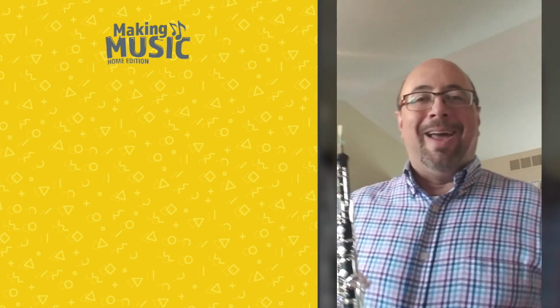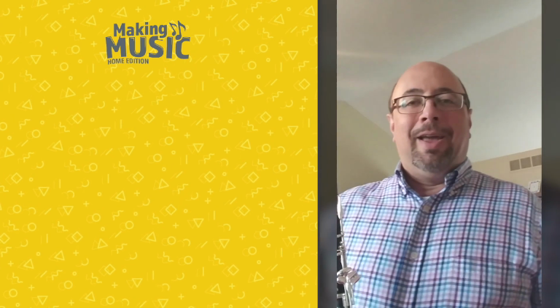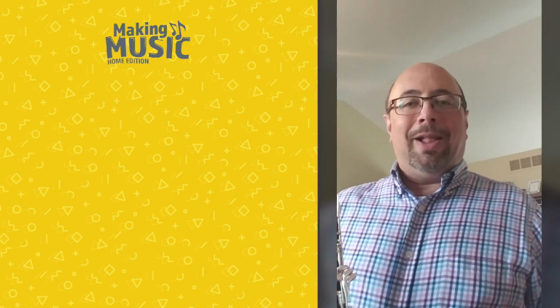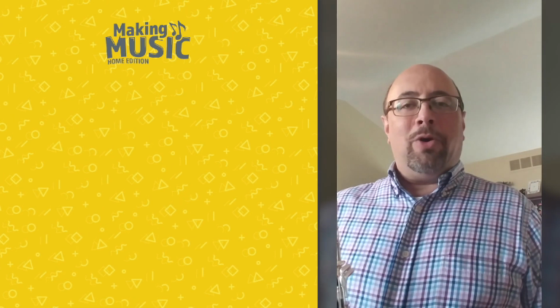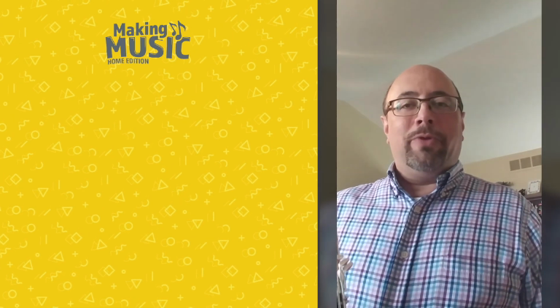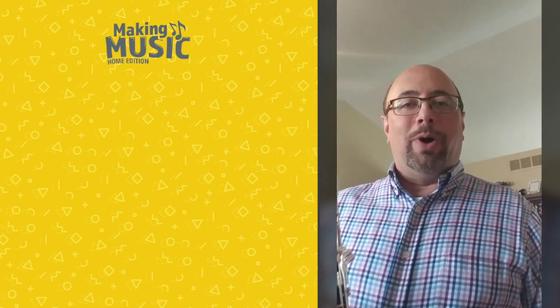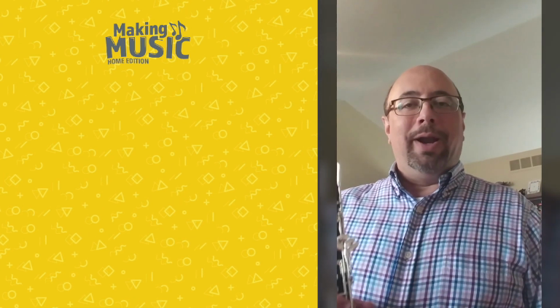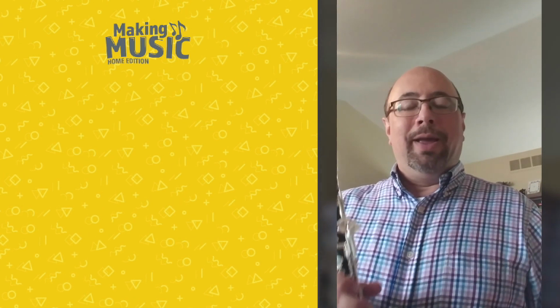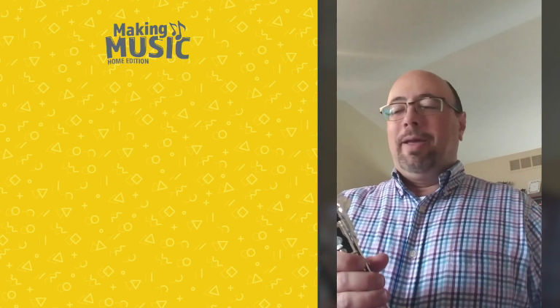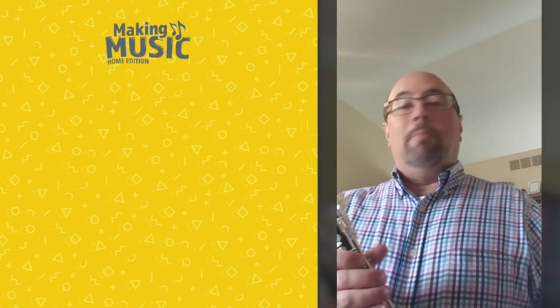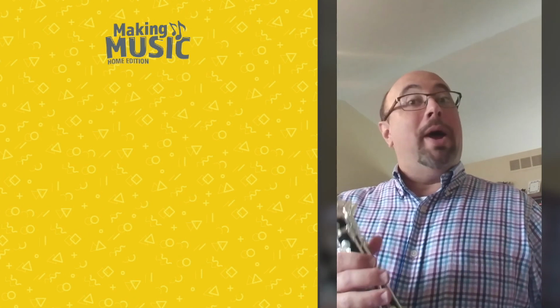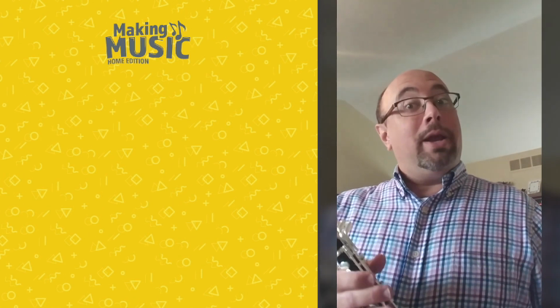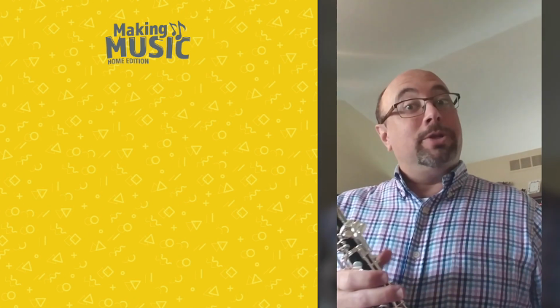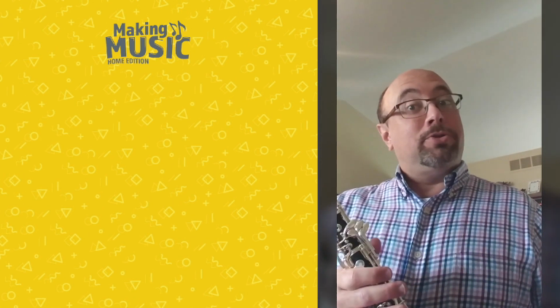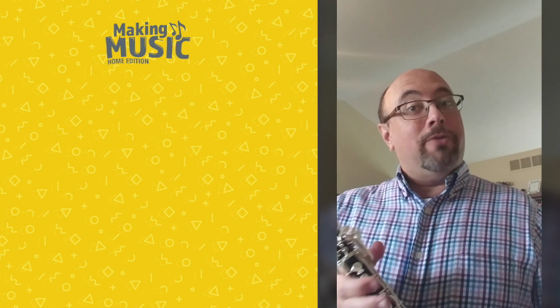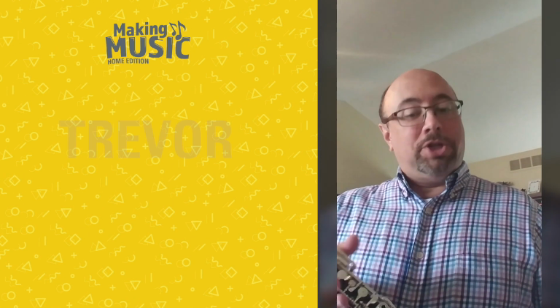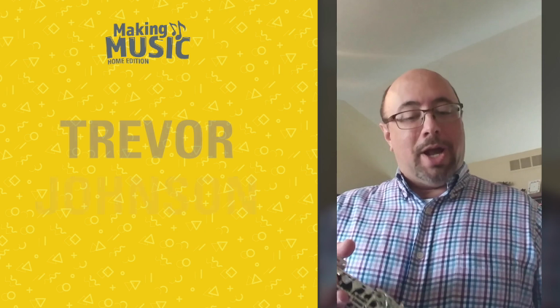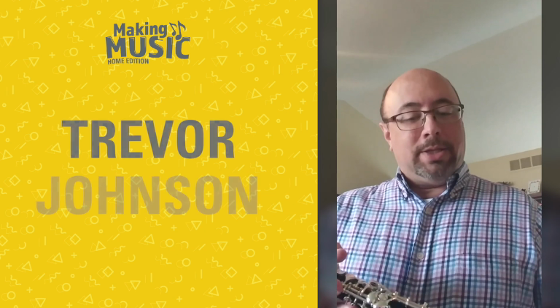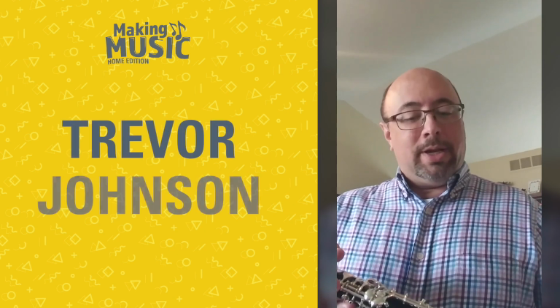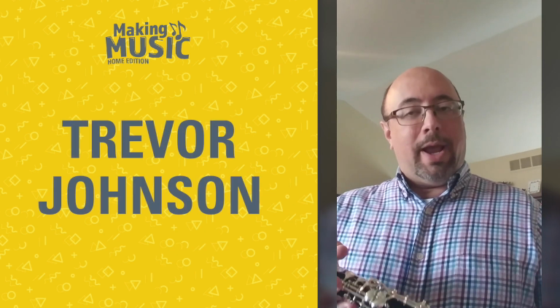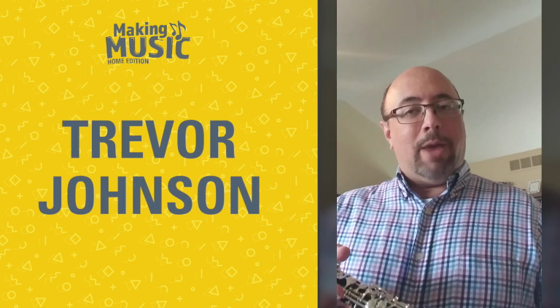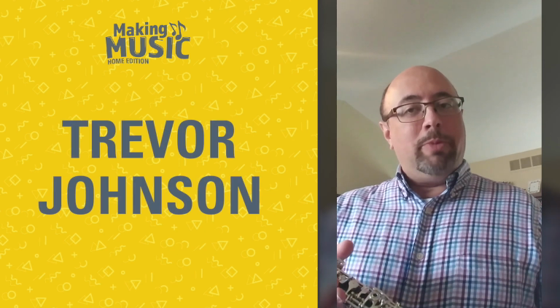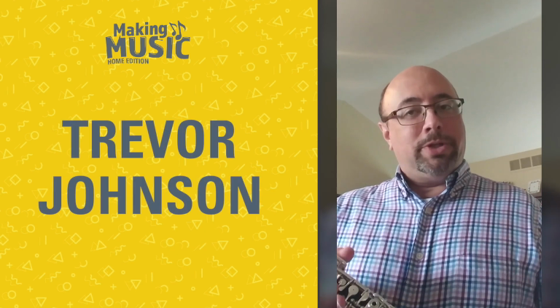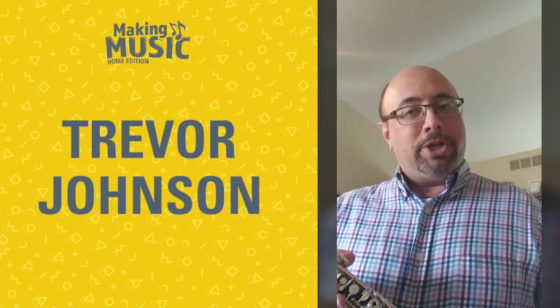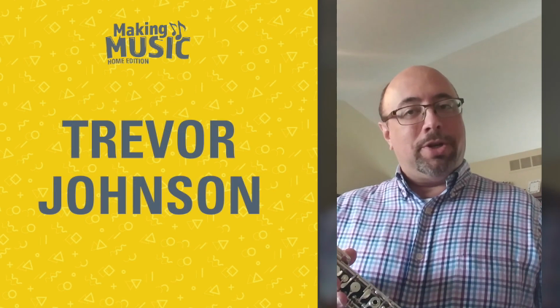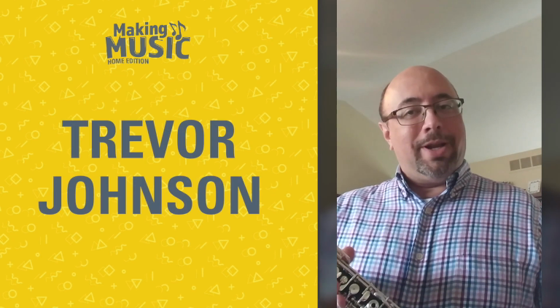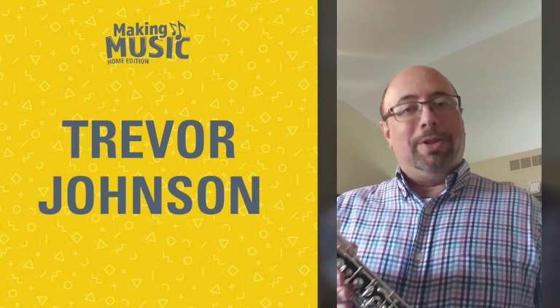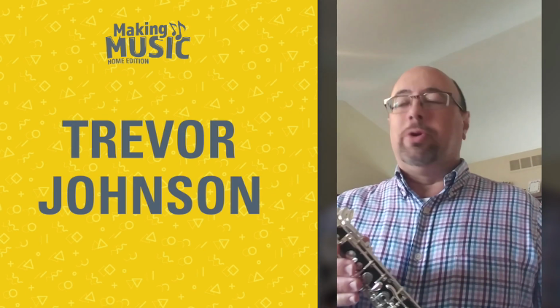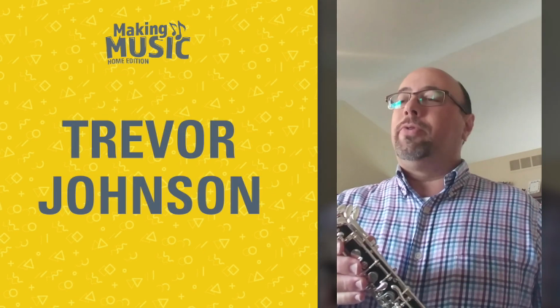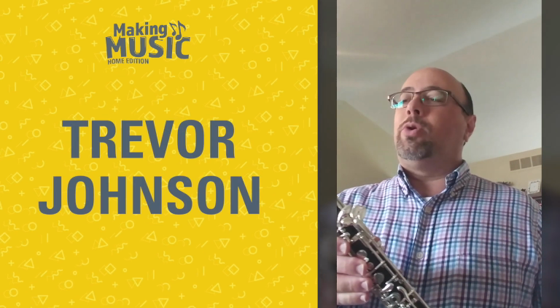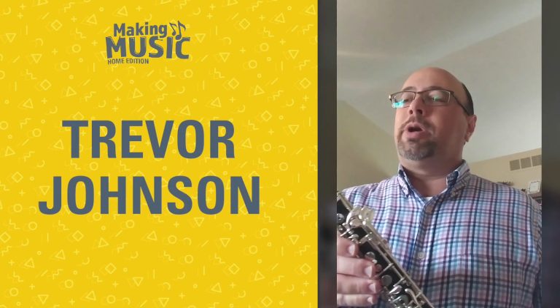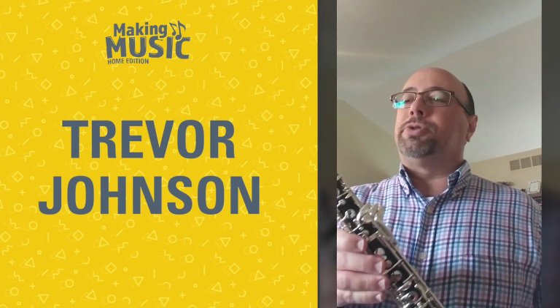Hello everyone! My name is Trevor Johnson and I'm a musician in the Louisville Orchestra.